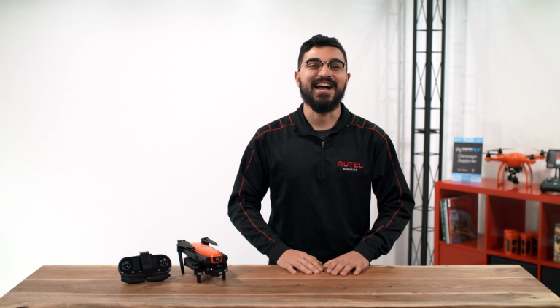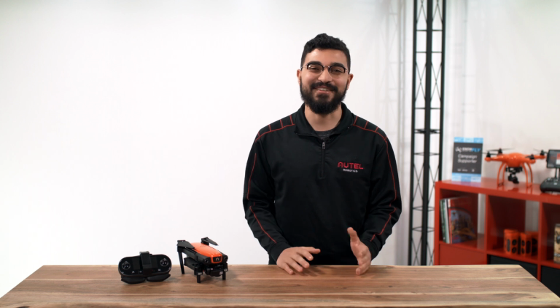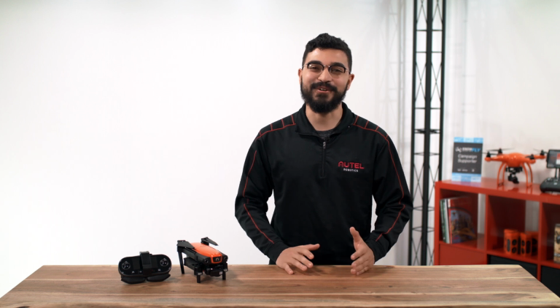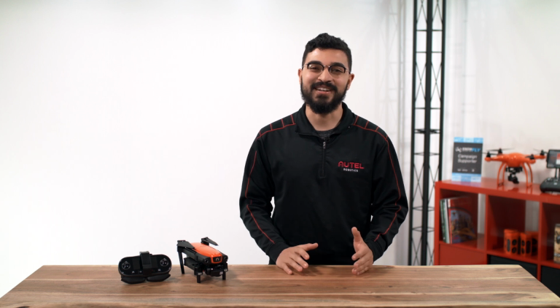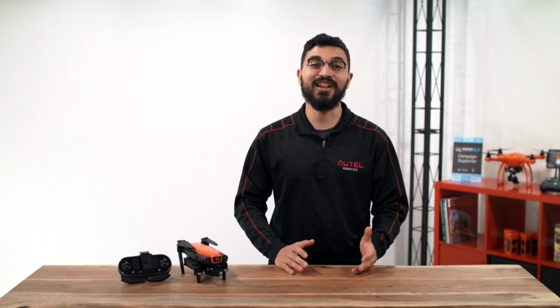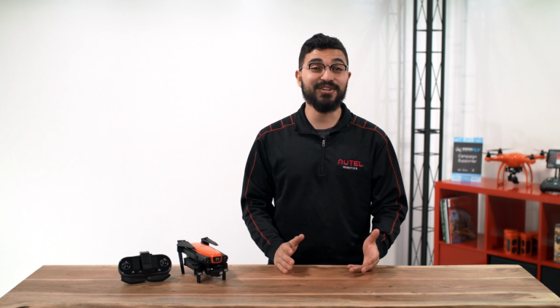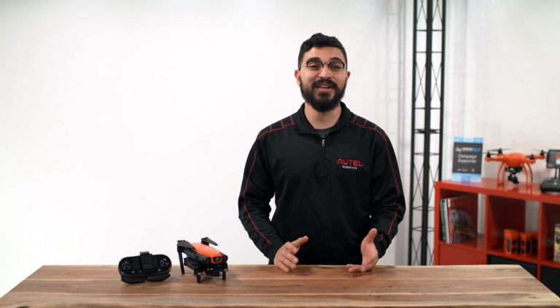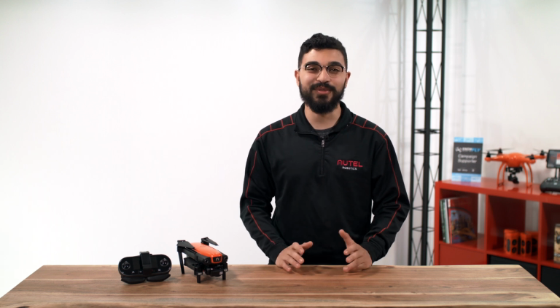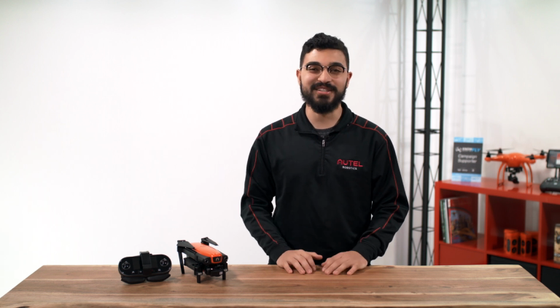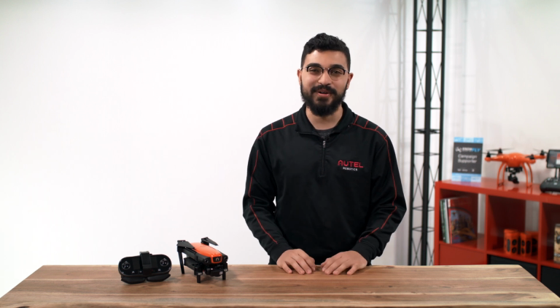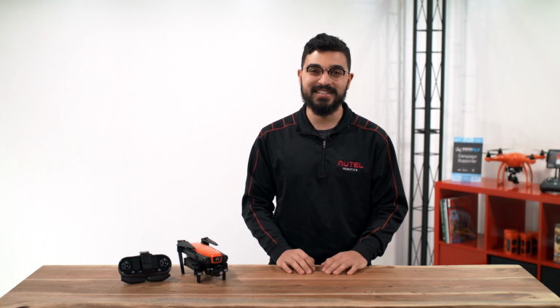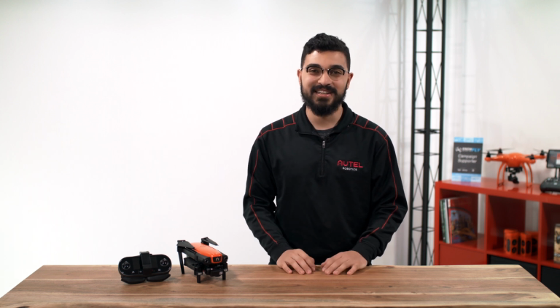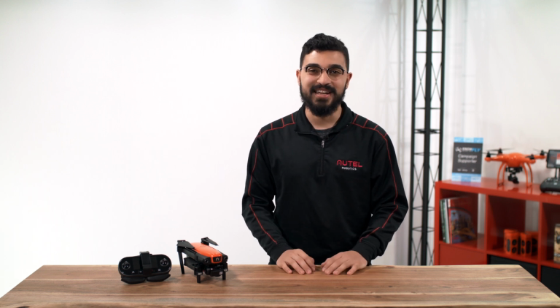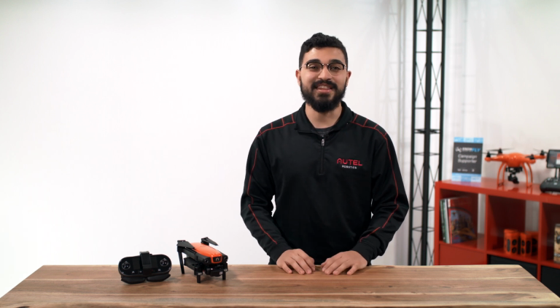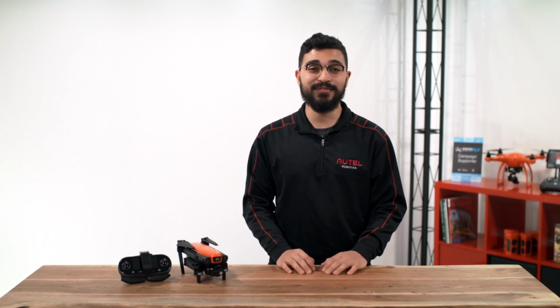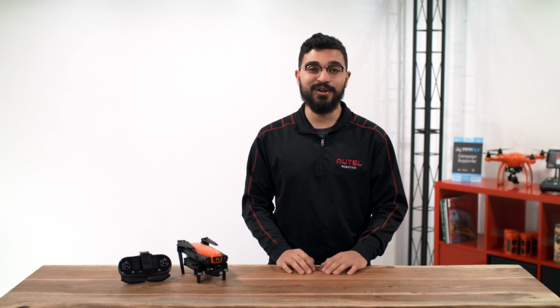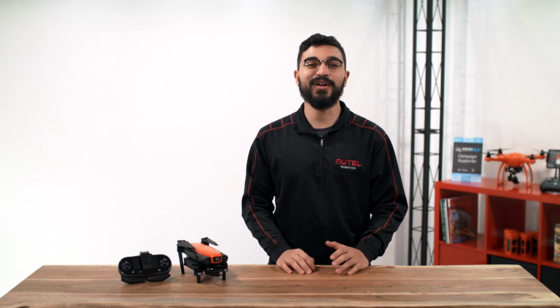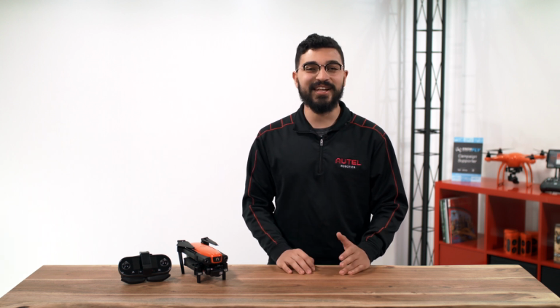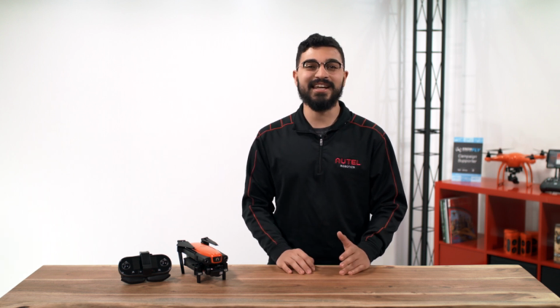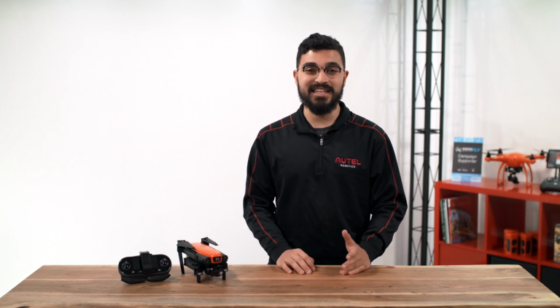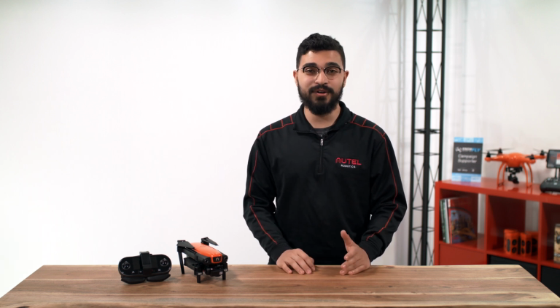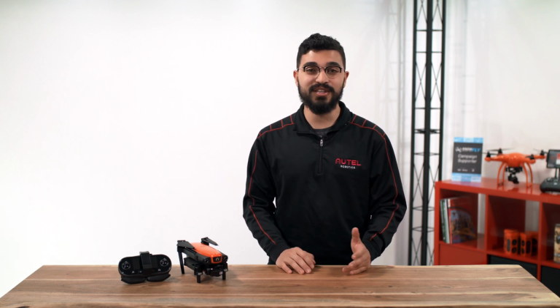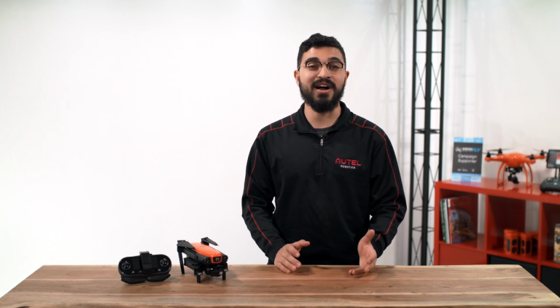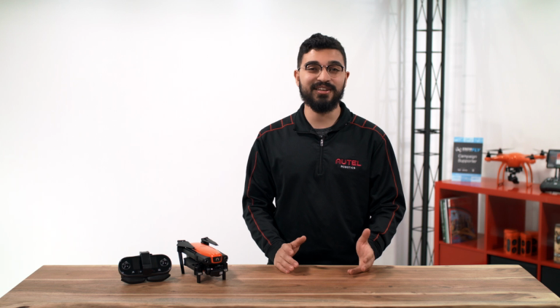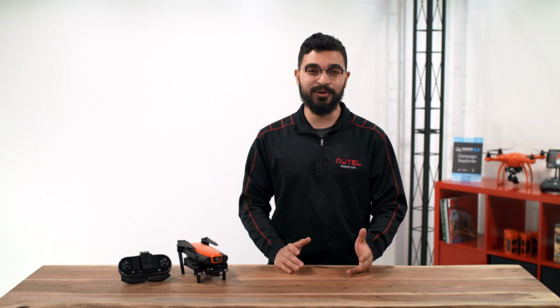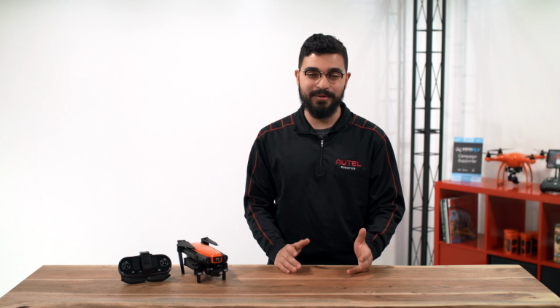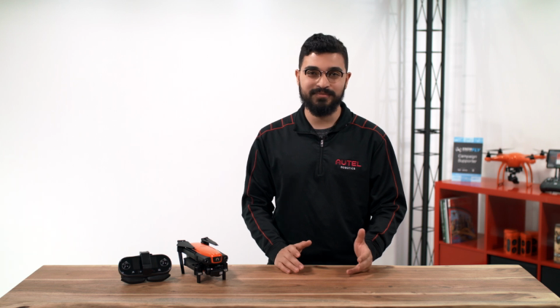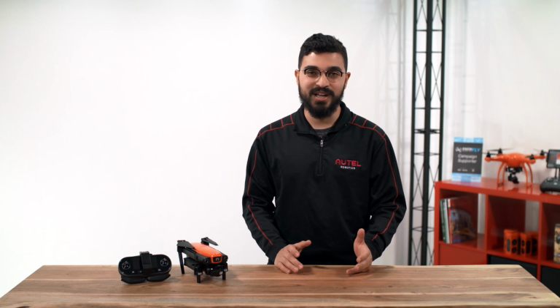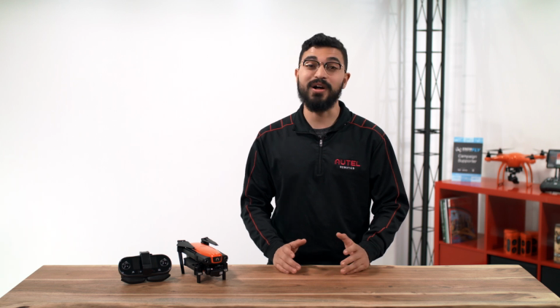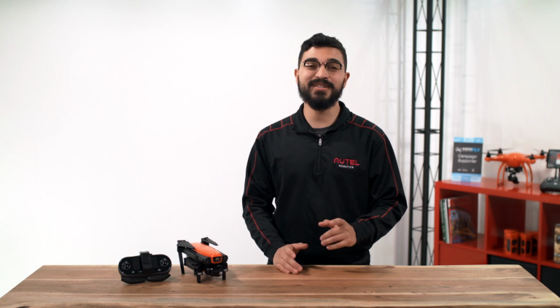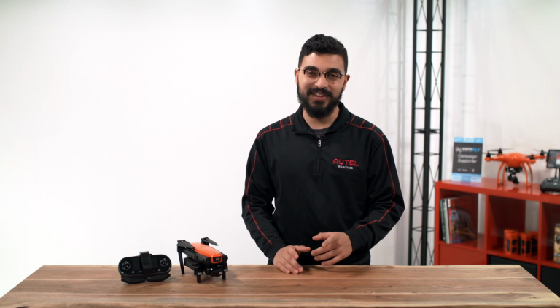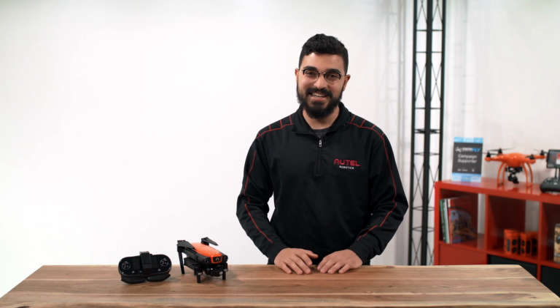Hi everyone, Alejandro here with Autel Robotics. In this video, we're going to connect the Evo to the Autel Explorer app. Welcome to the Flight Deck.